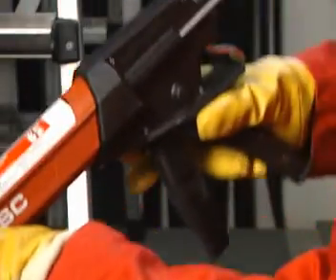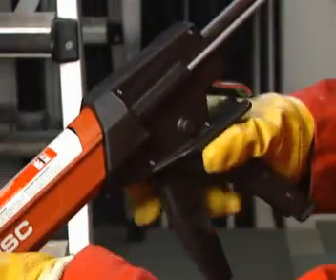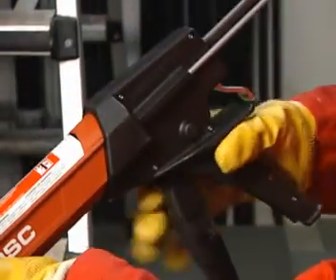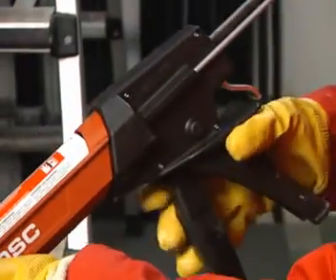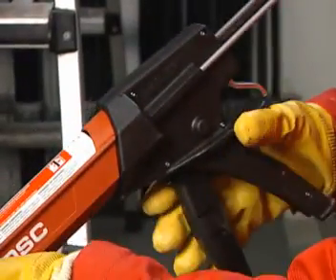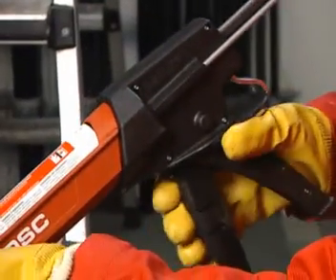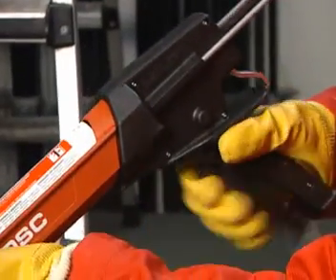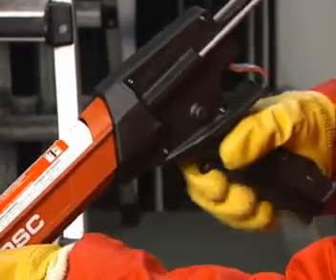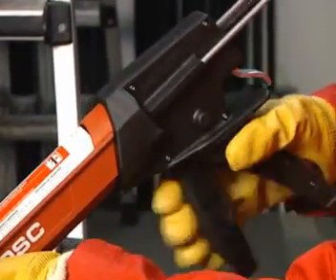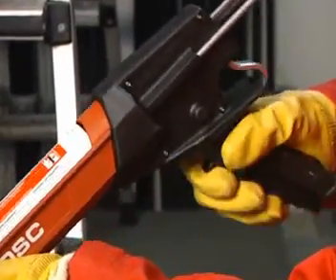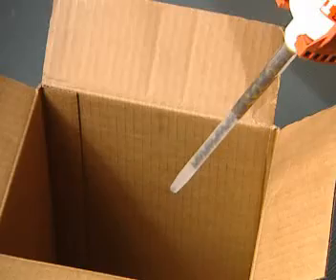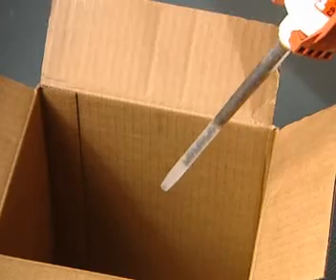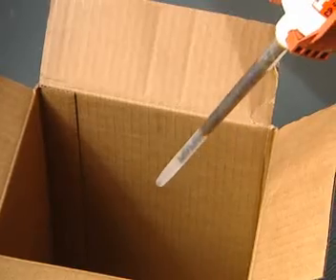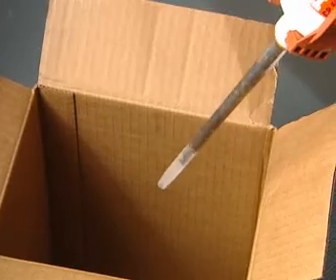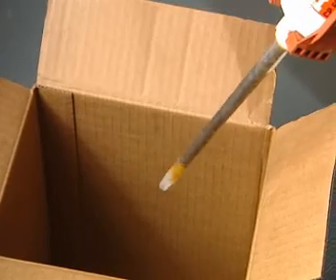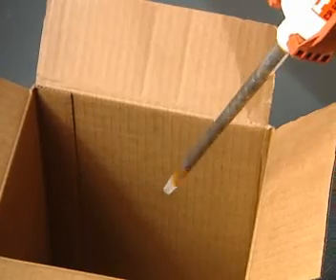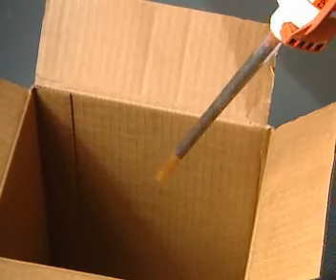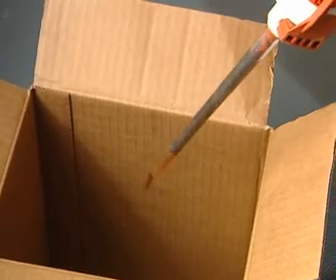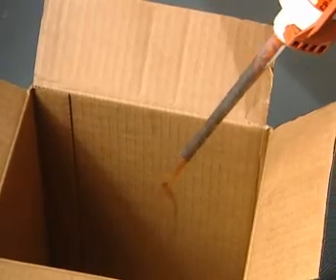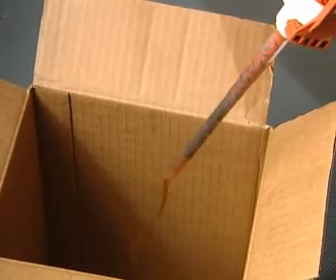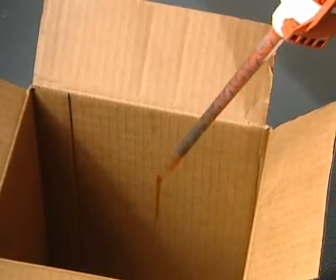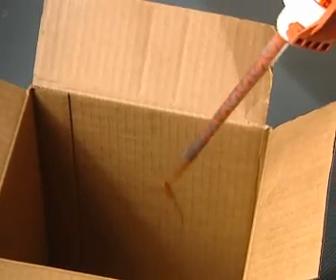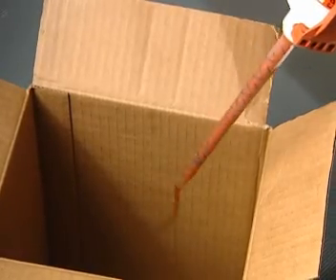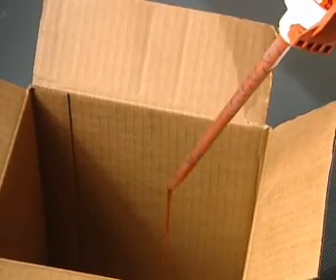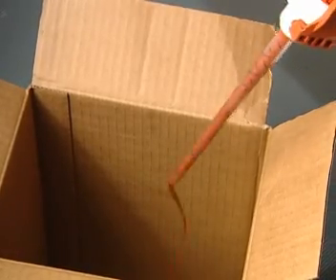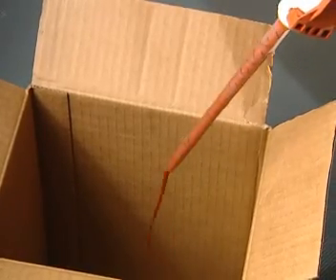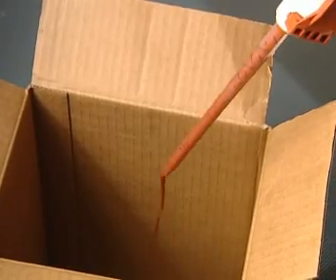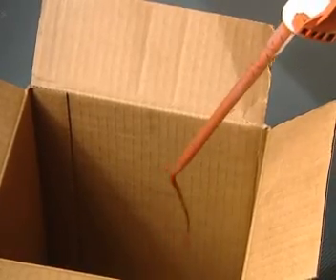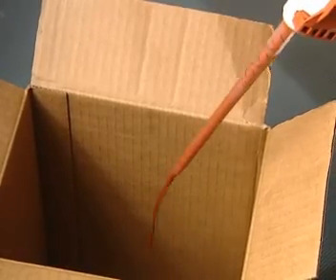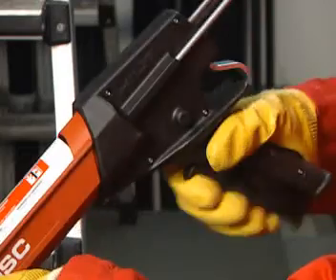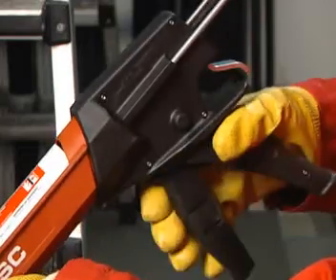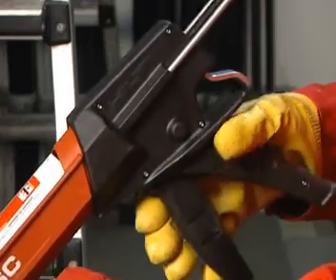Throw away the first trigger pores of foam until only red foam can be seen in the mixer.